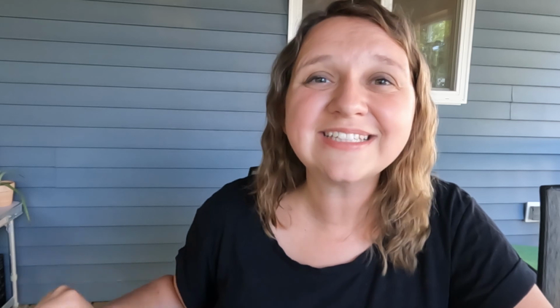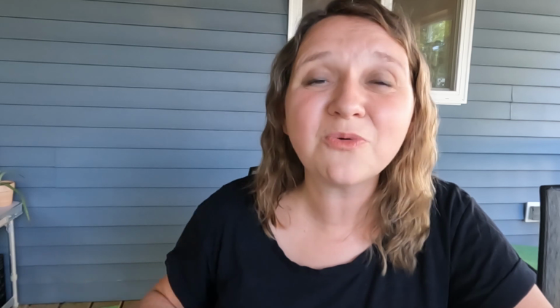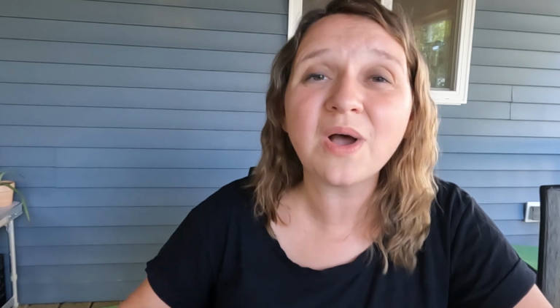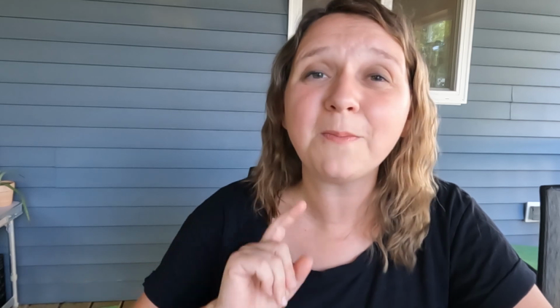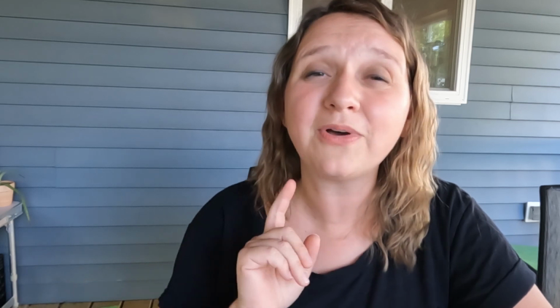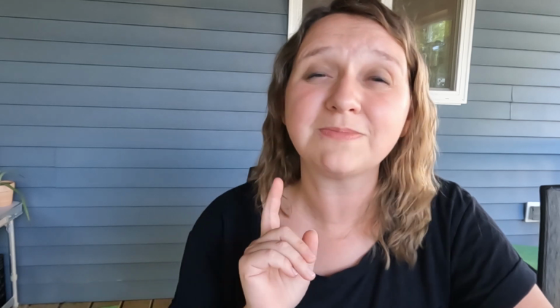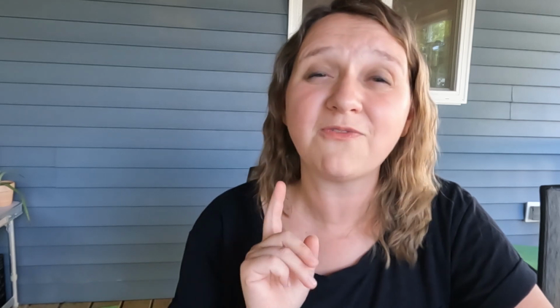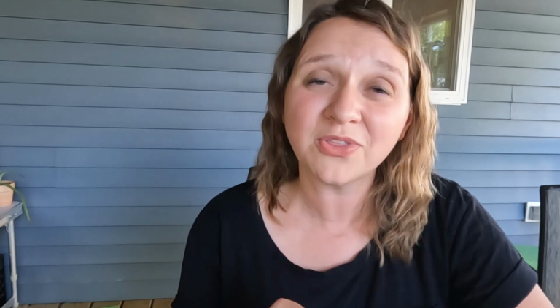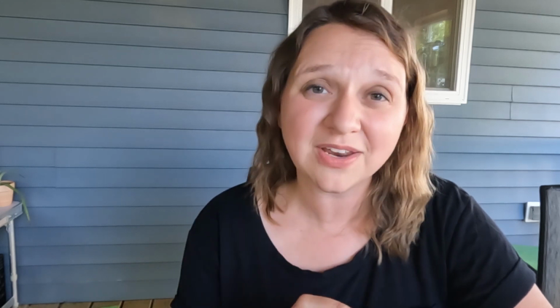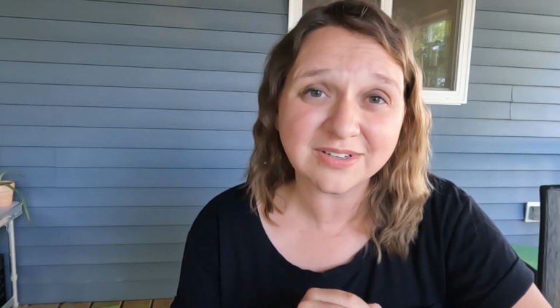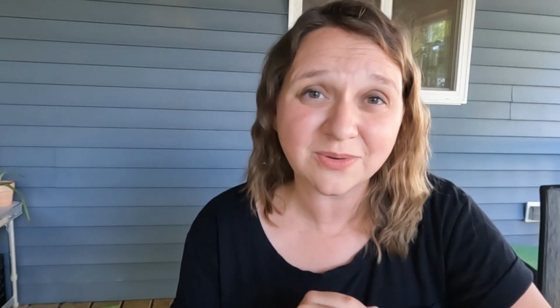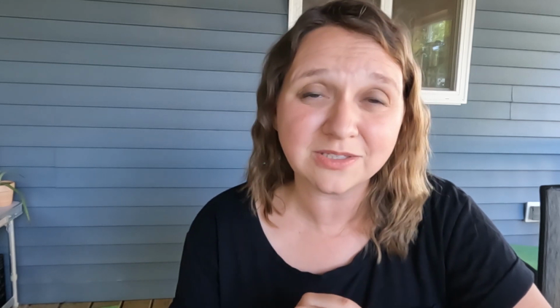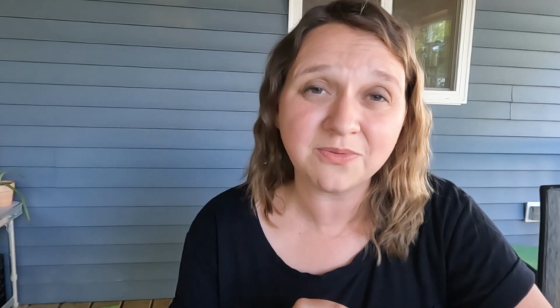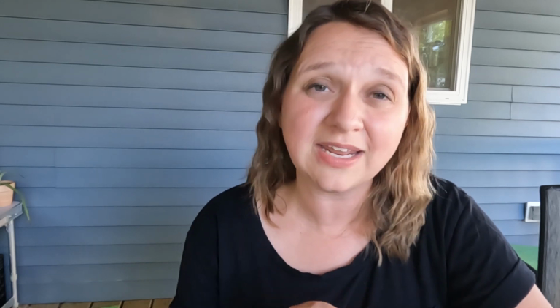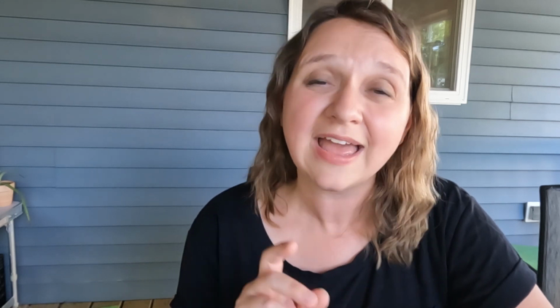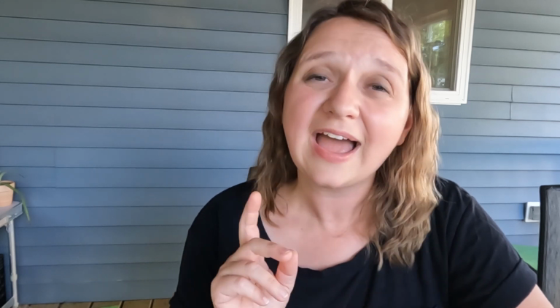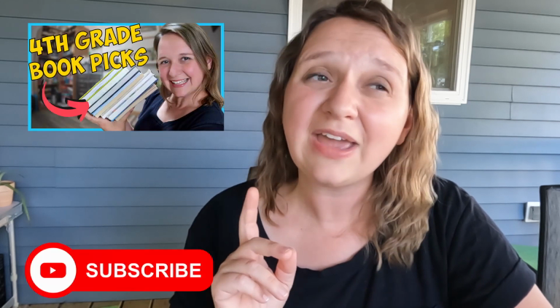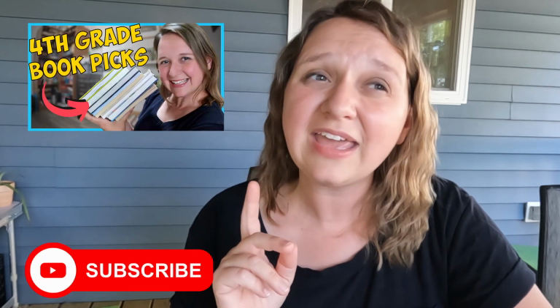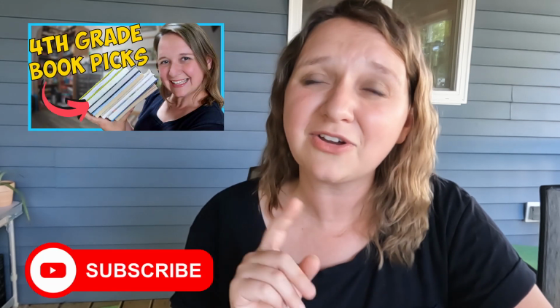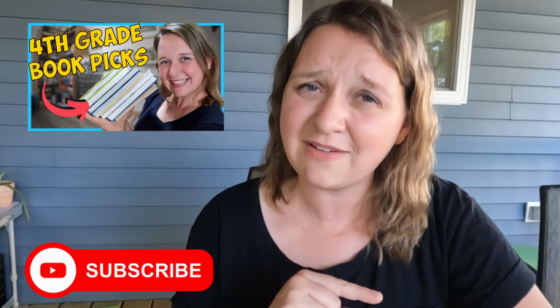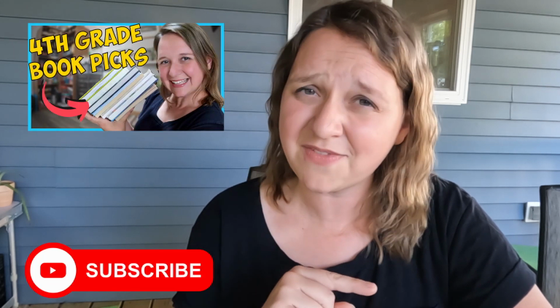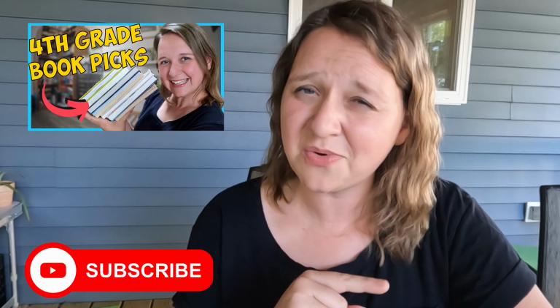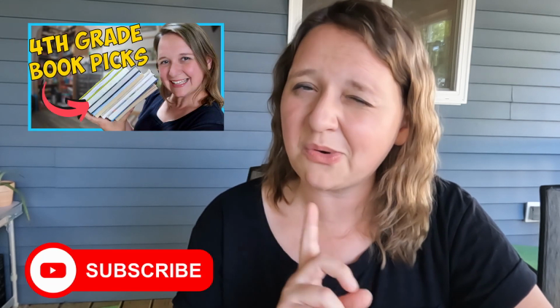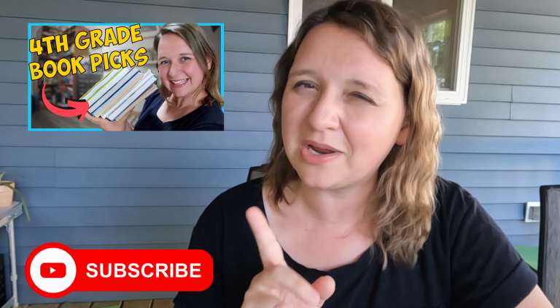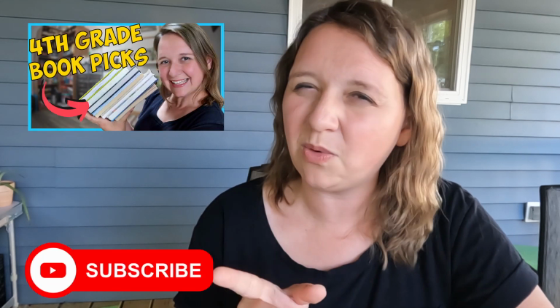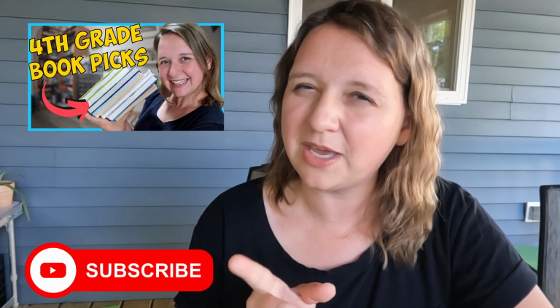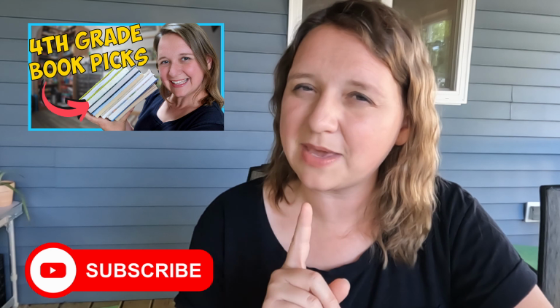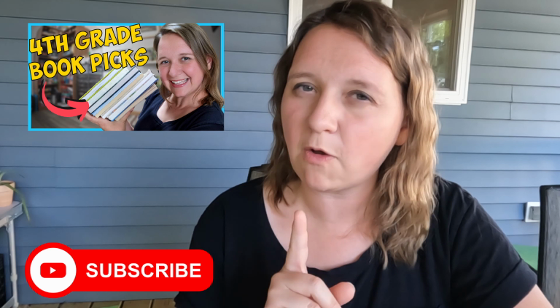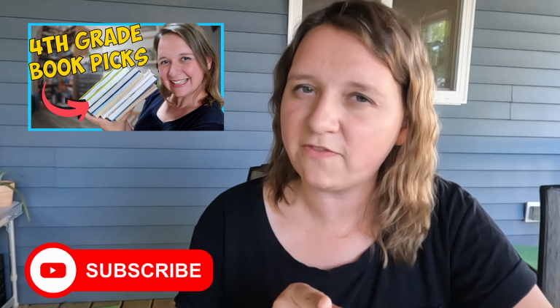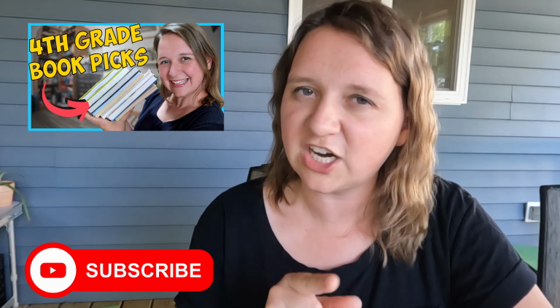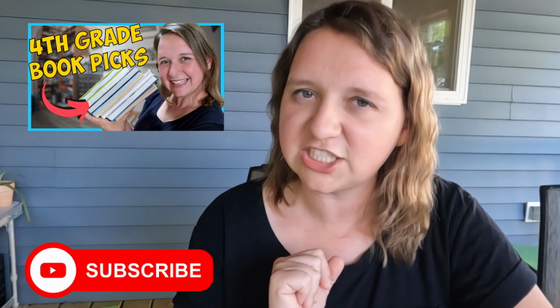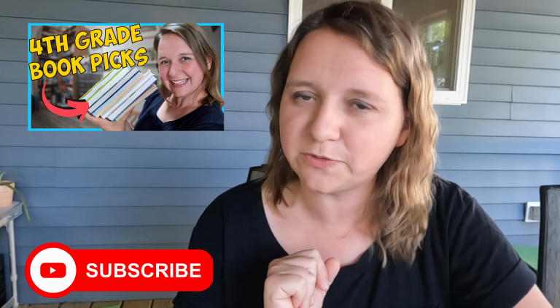My oldest son will be continuing to read the series to my younger sons this year. If you want to see what books my fourth grader is going to be reading, I either have that video out or it will be coming out very soon.